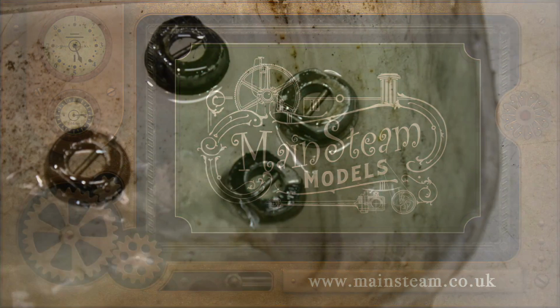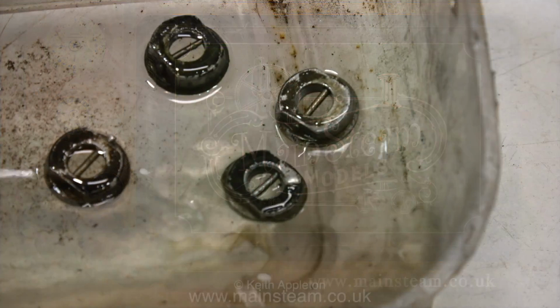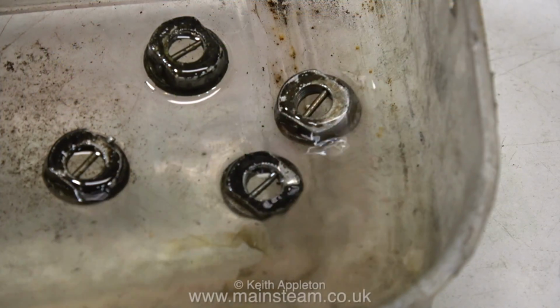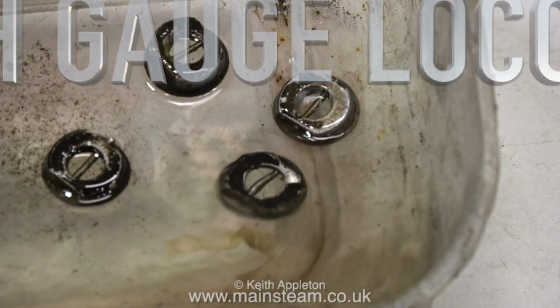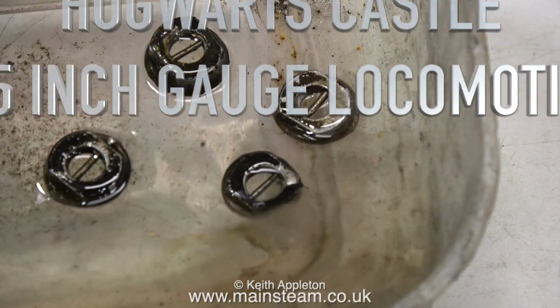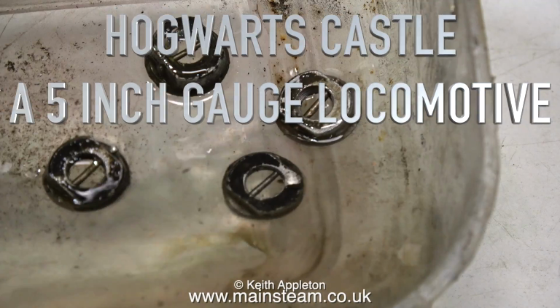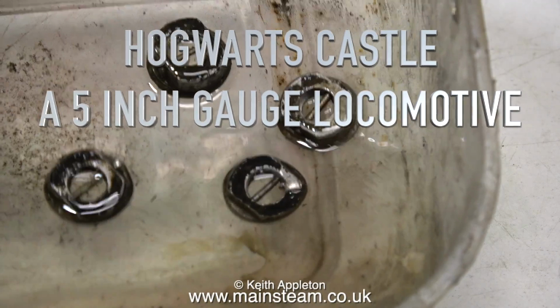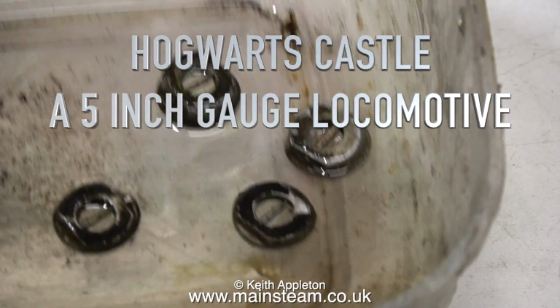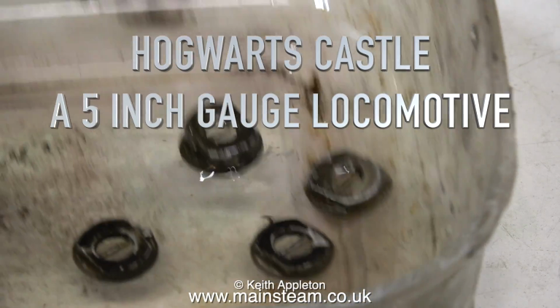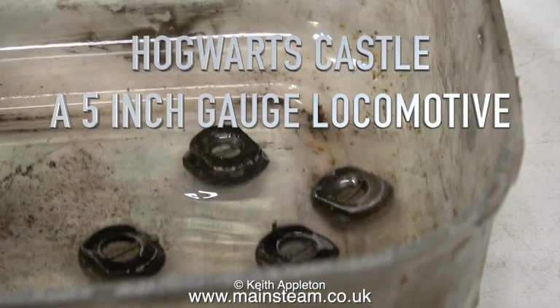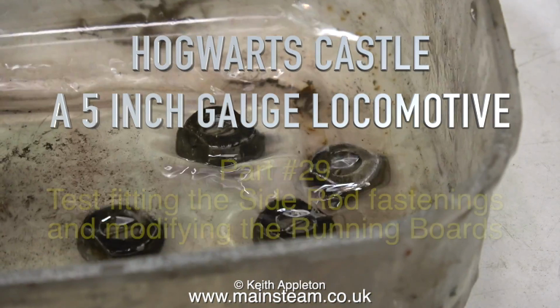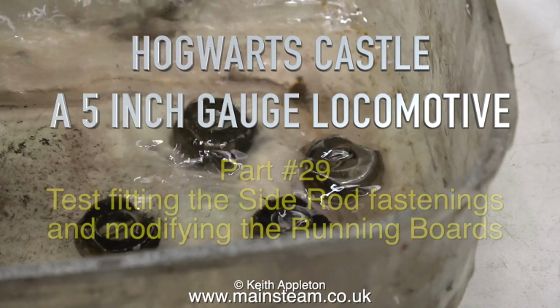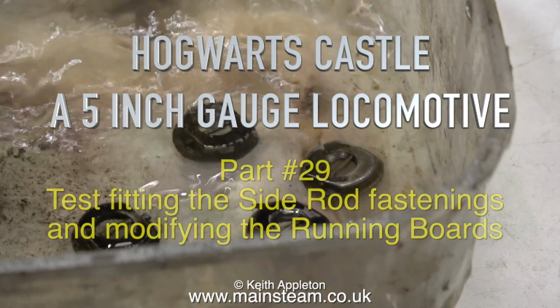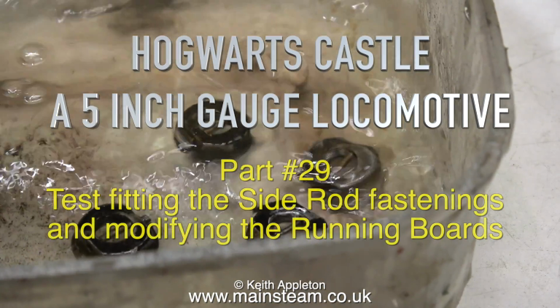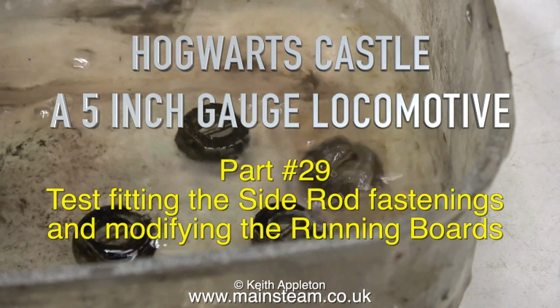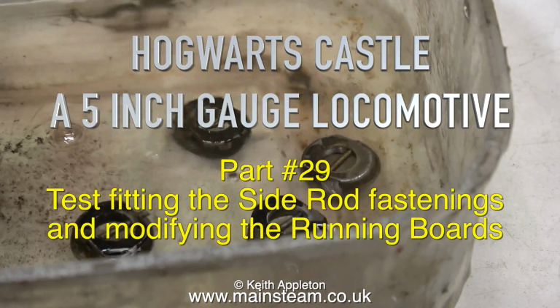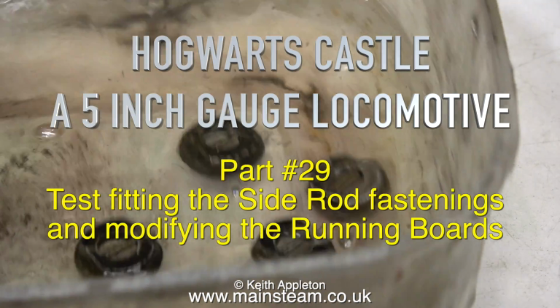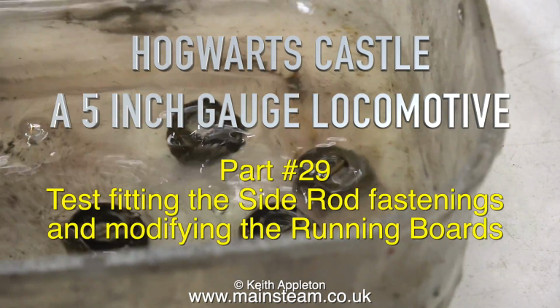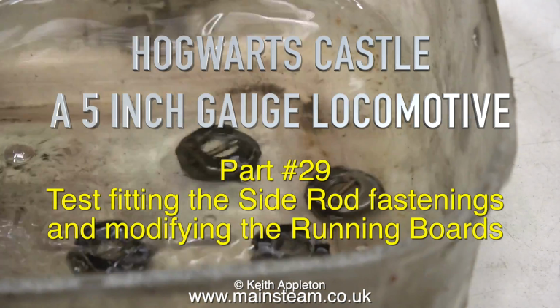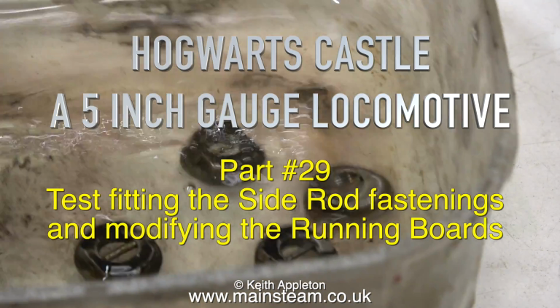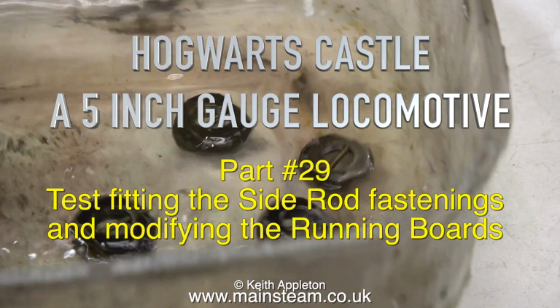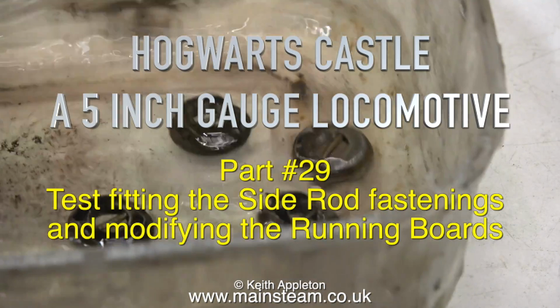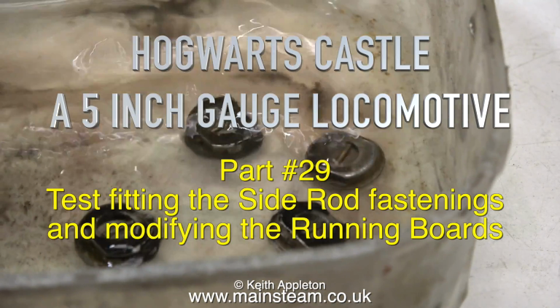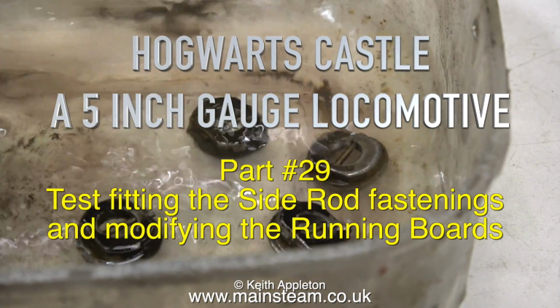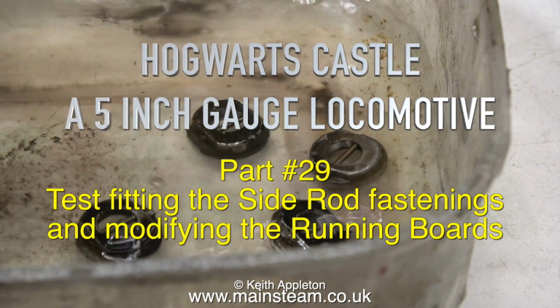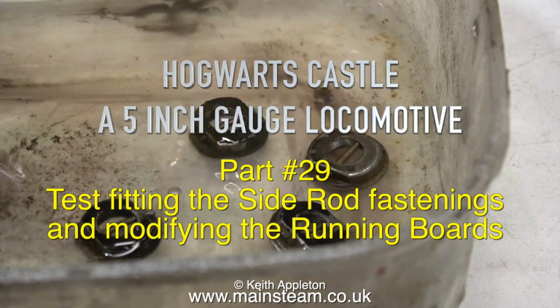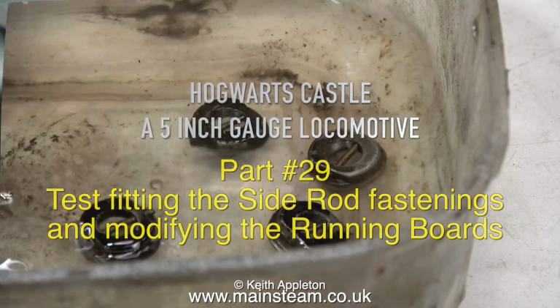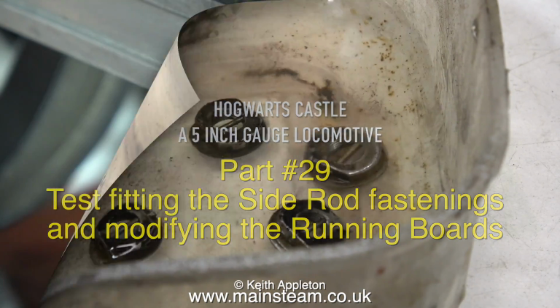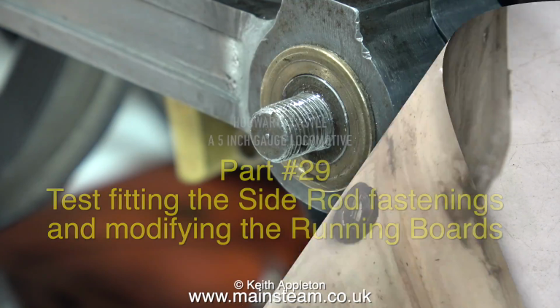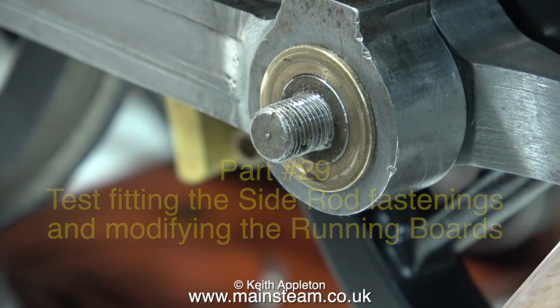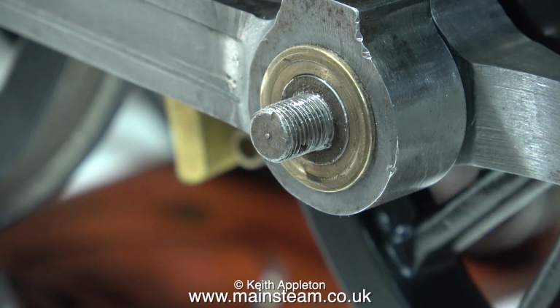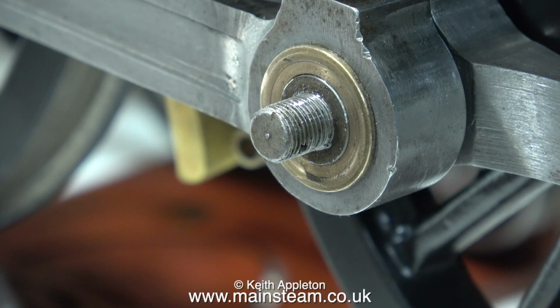Hogwarts Castle, a 5-inch gauge locomotive, part 29: test fitting the side rod fastenings and modifying the running boards.